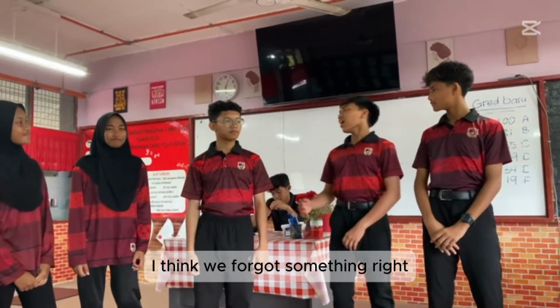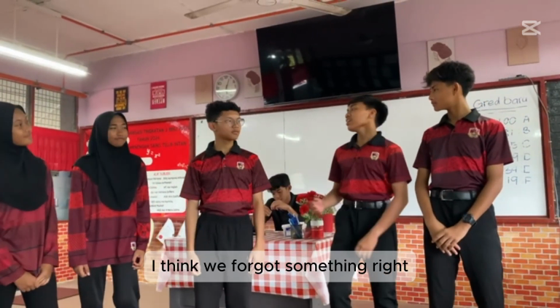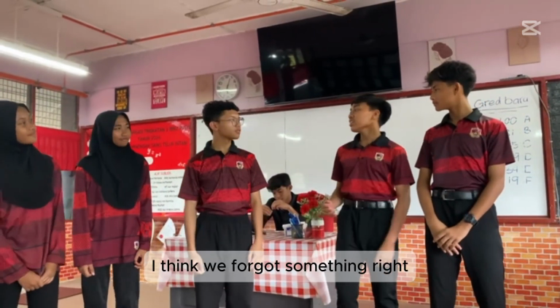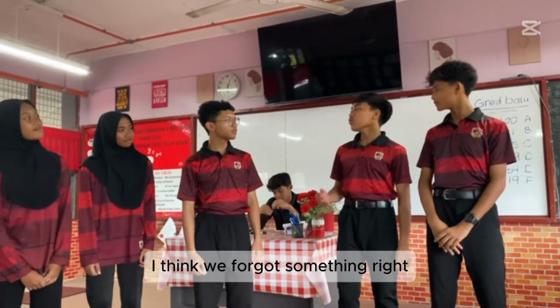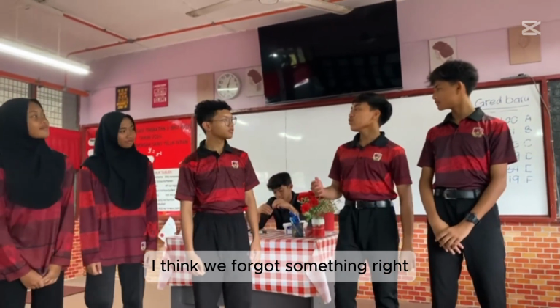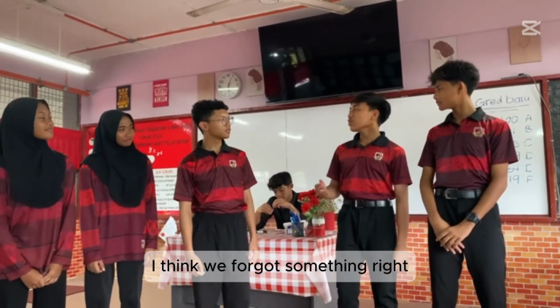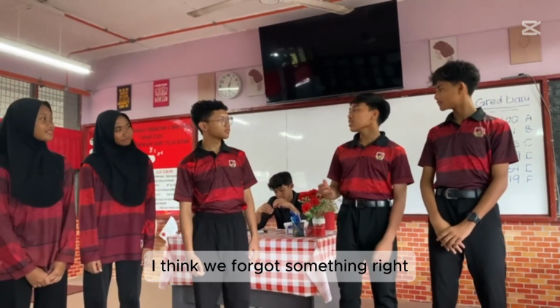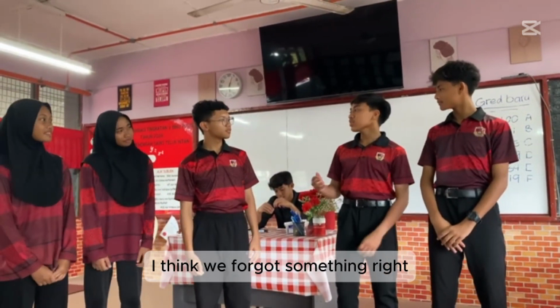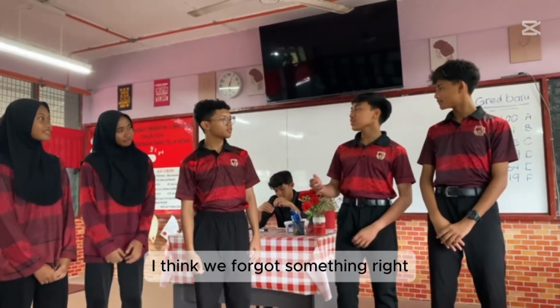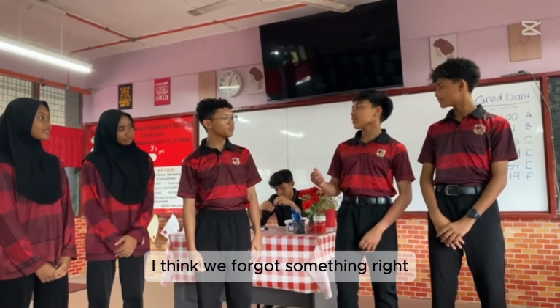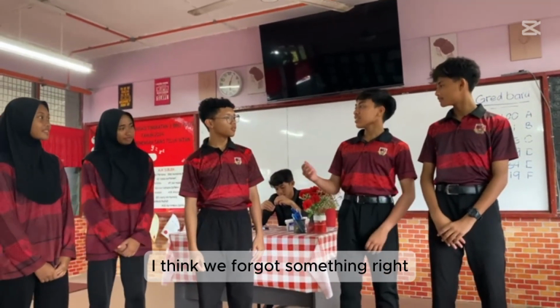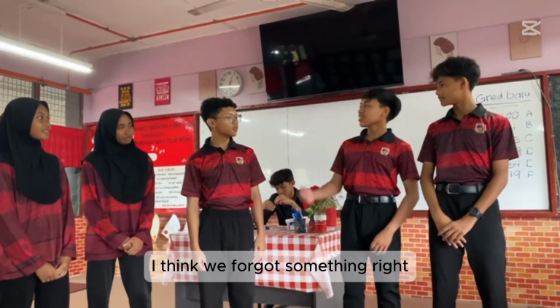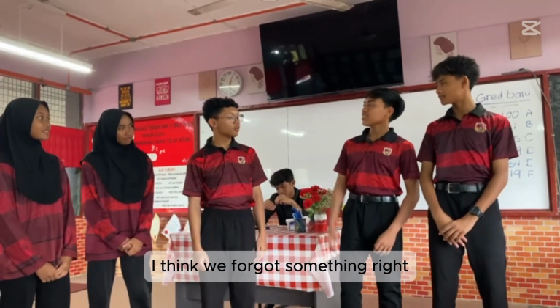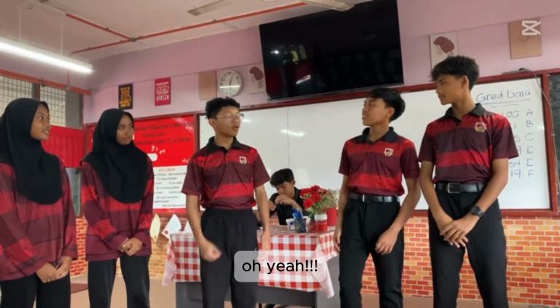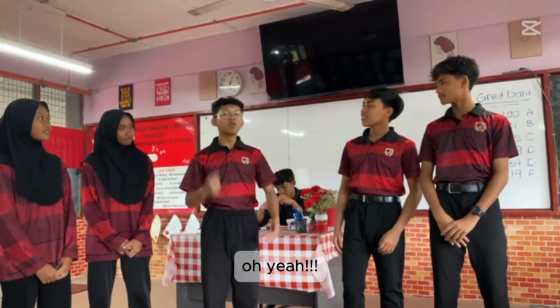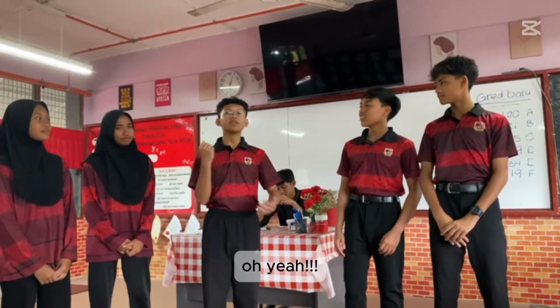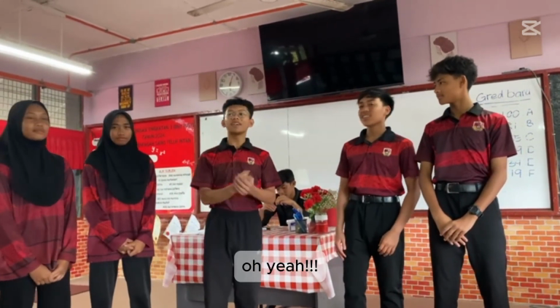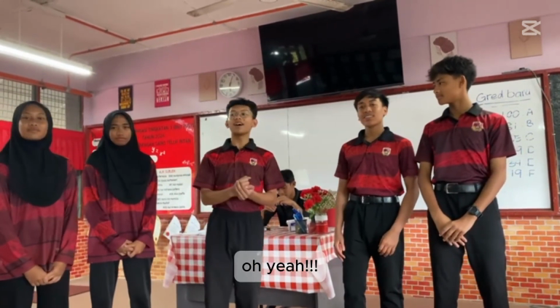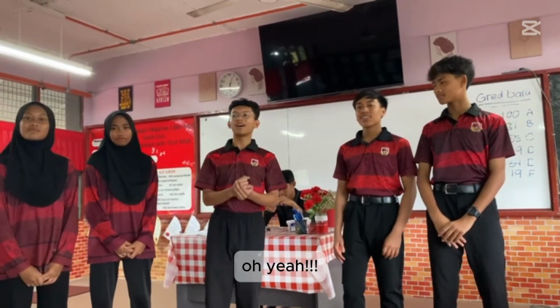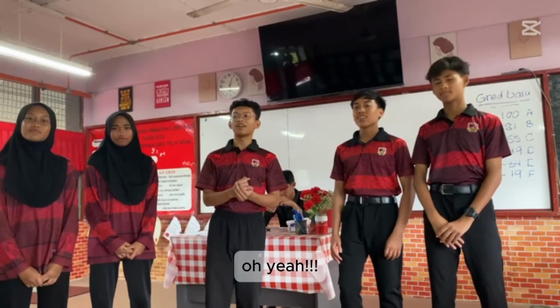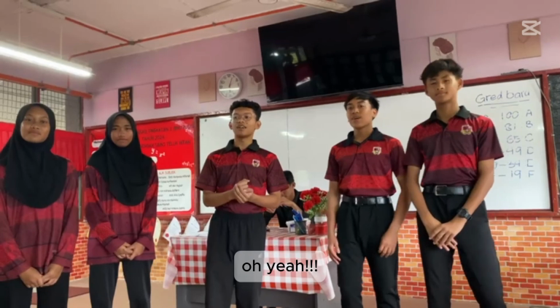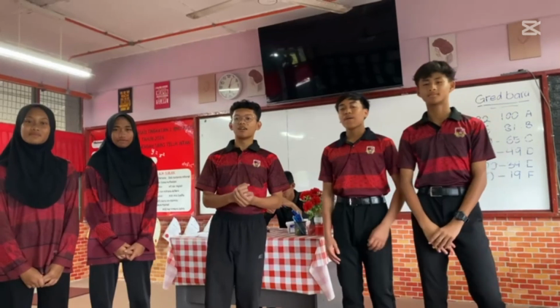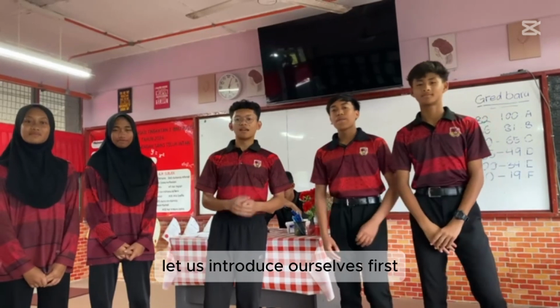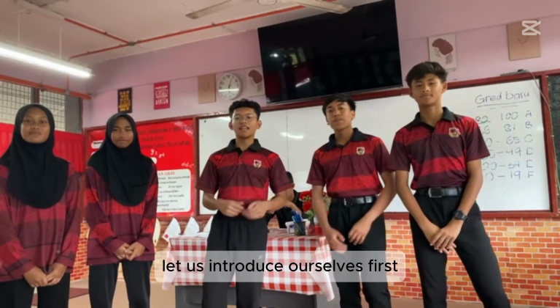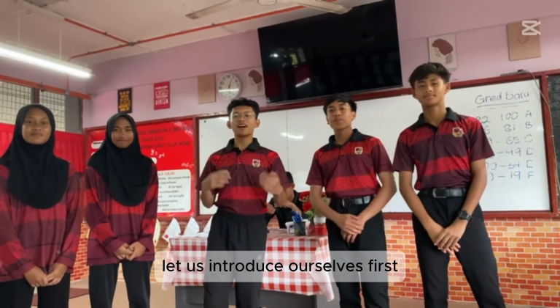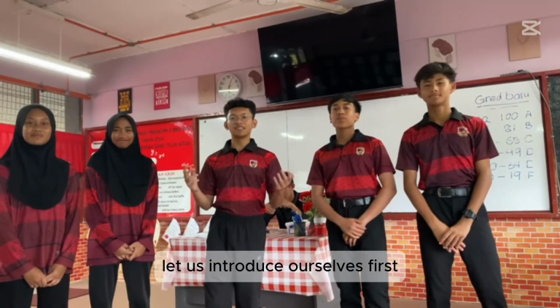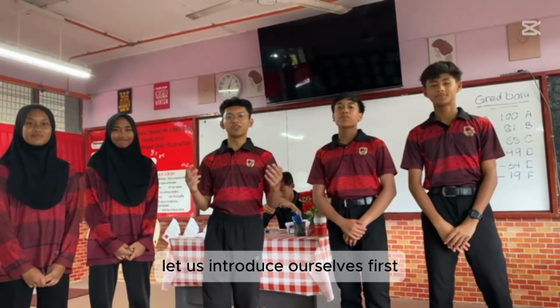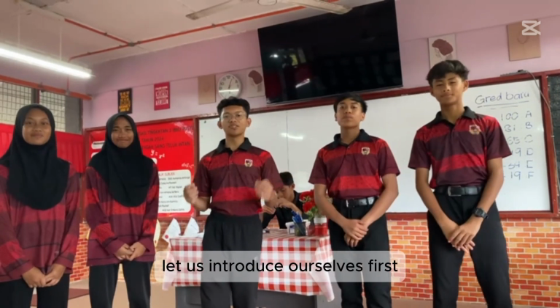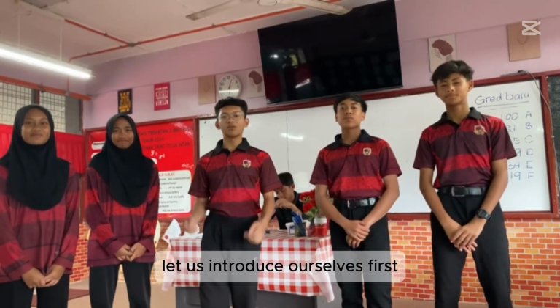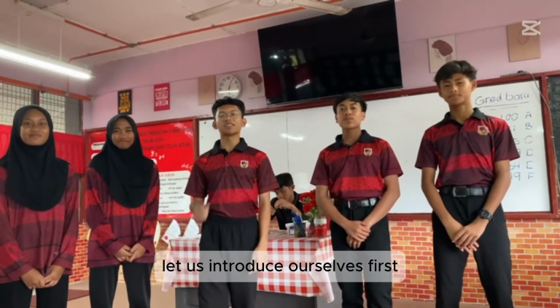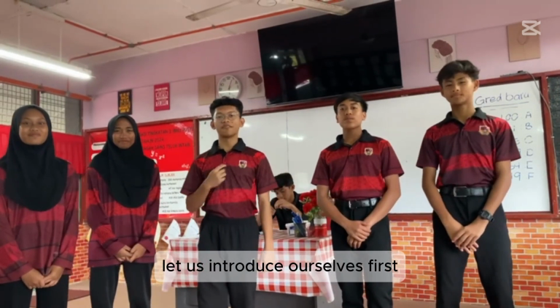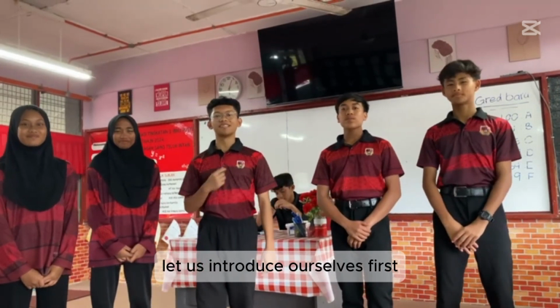I think we forgot something, right? Oh, yeah. Let us introduce ourselves first.